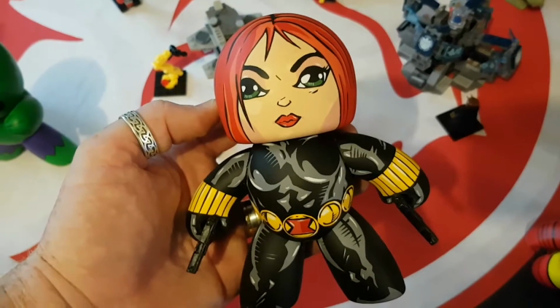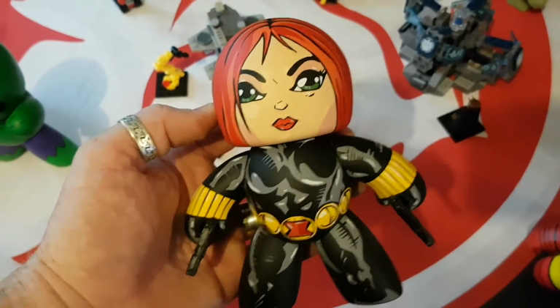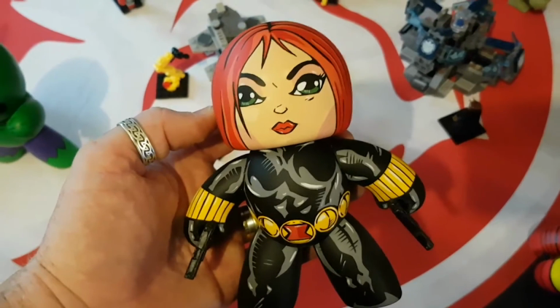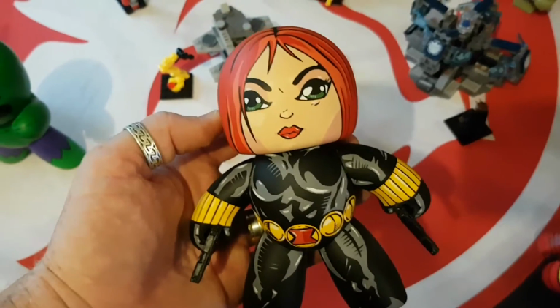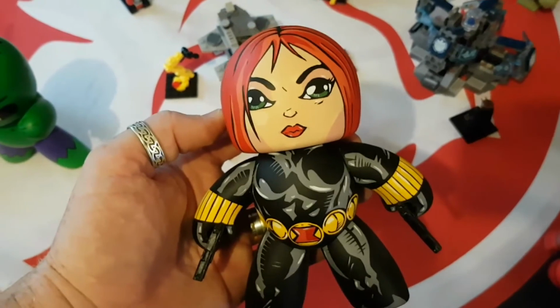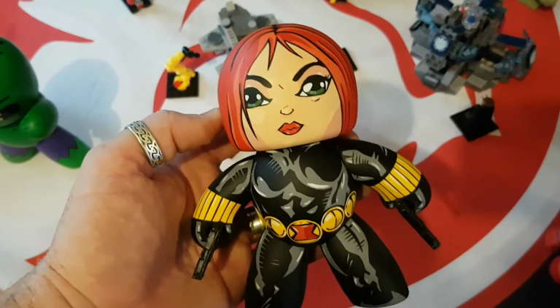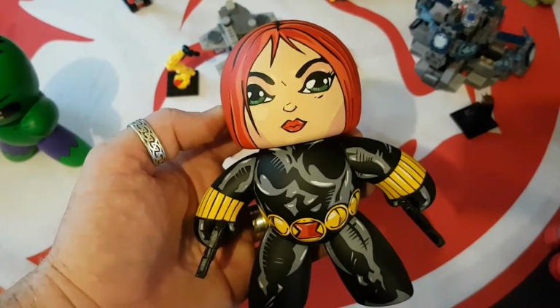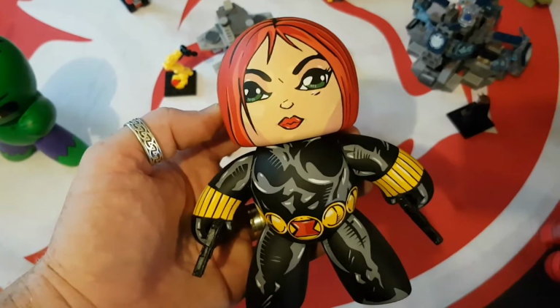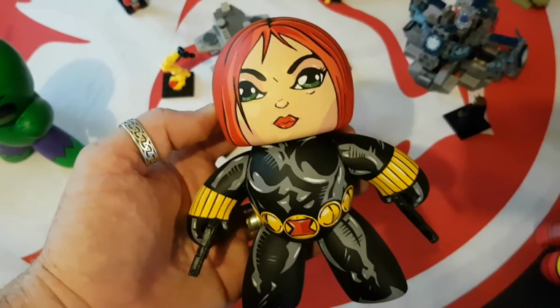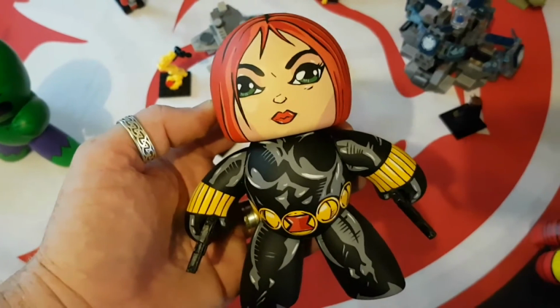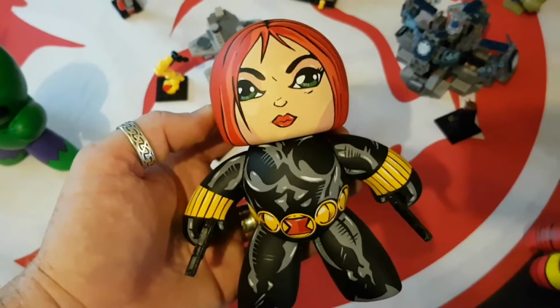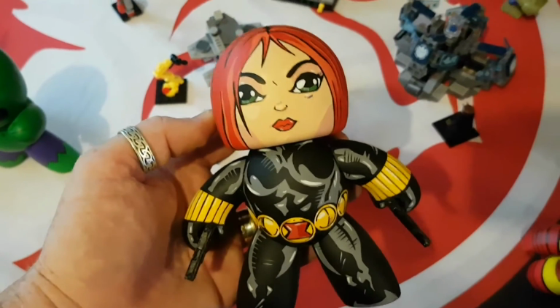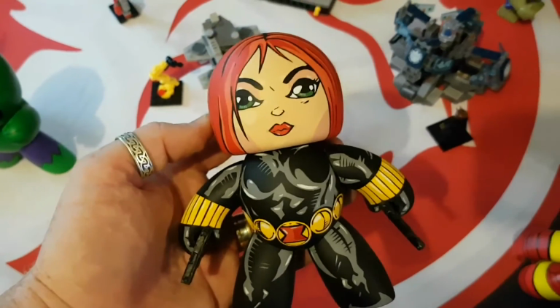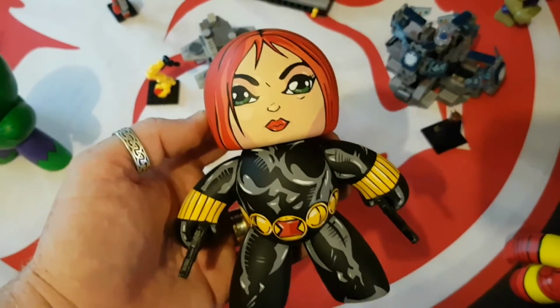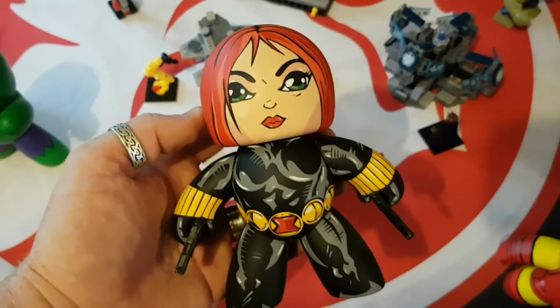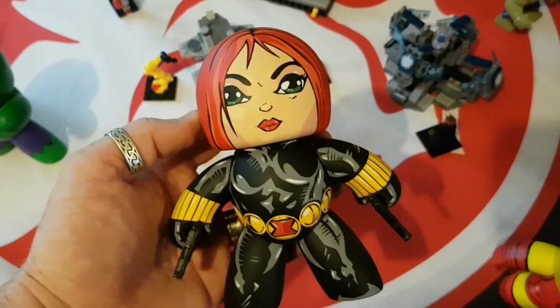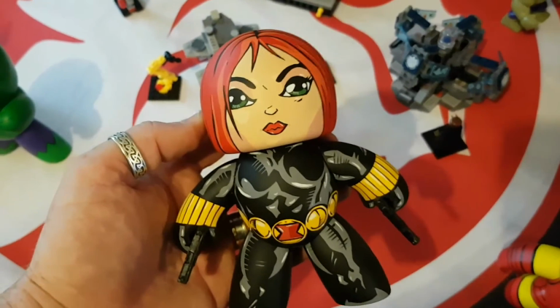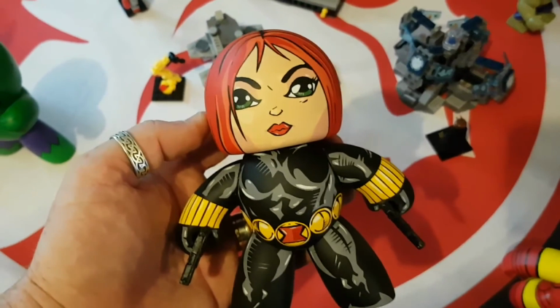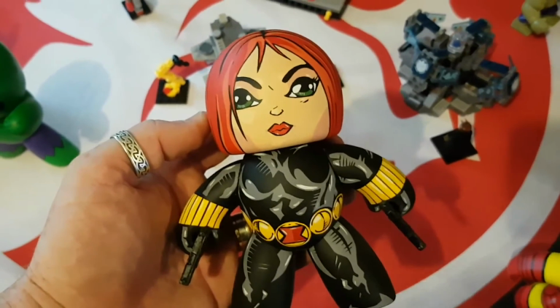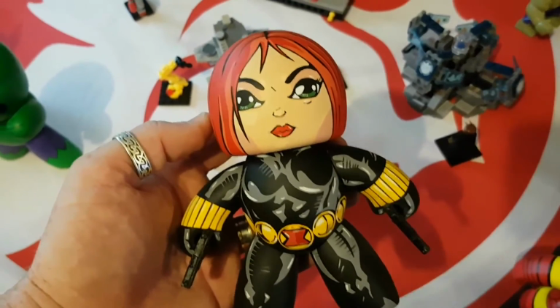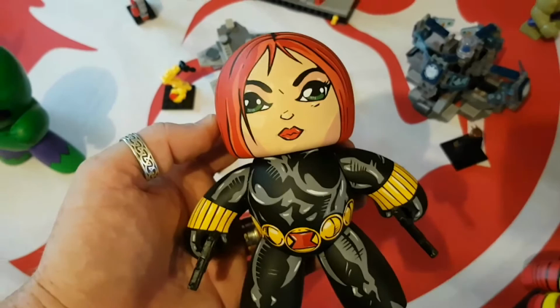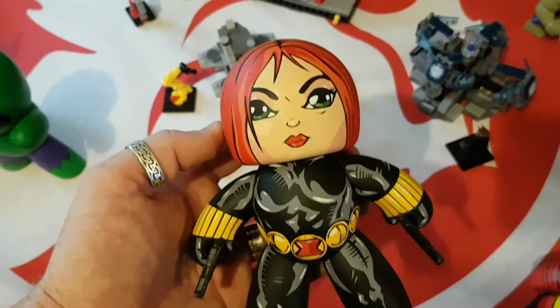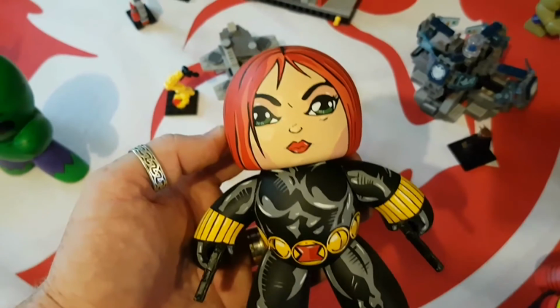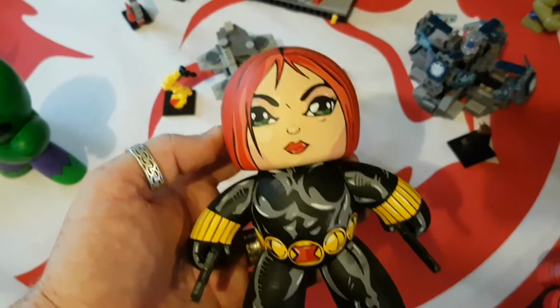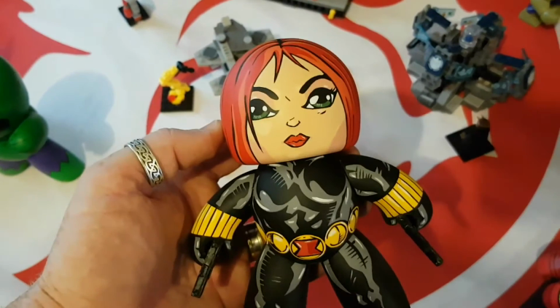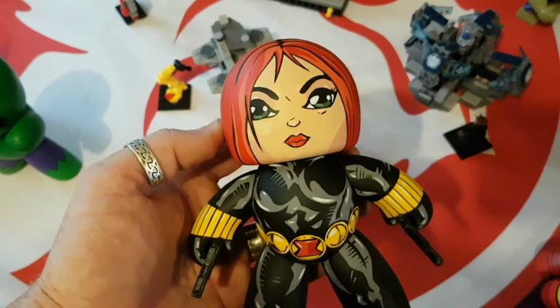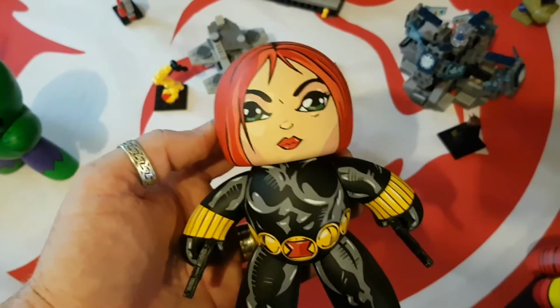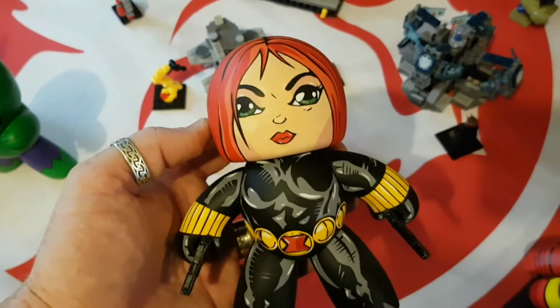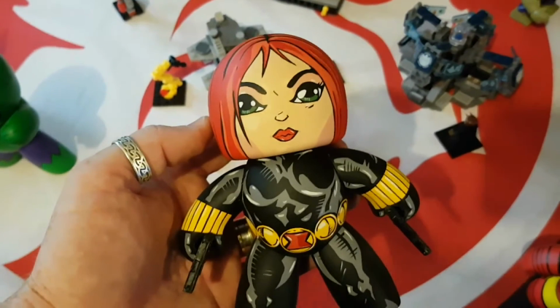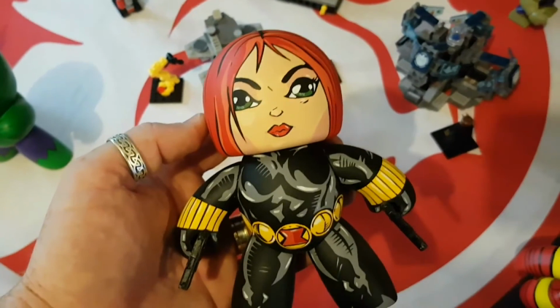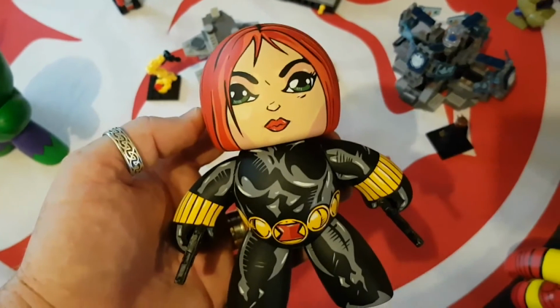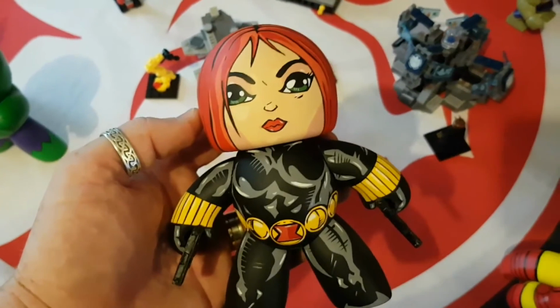G'day everybody and welcome to another YouTube video review. Today we're going to be having a look at a fantastic custom Mighty Mug.